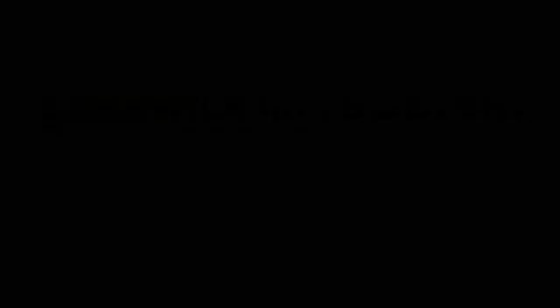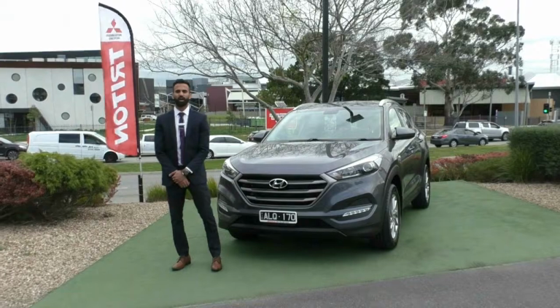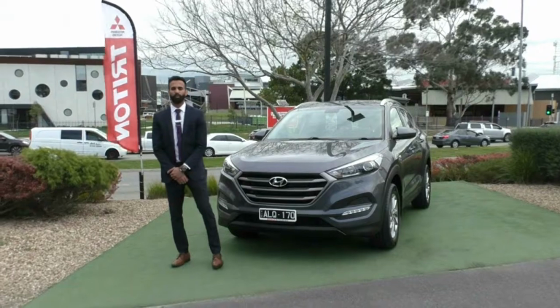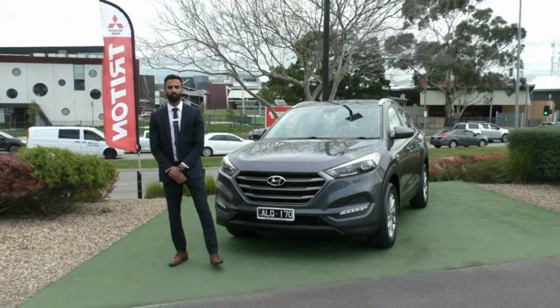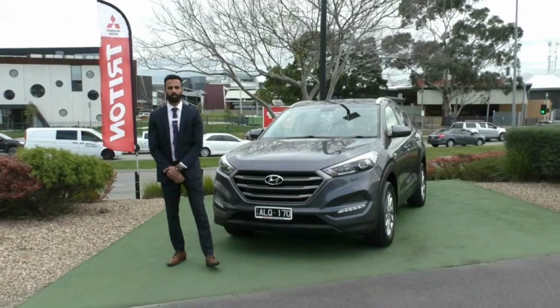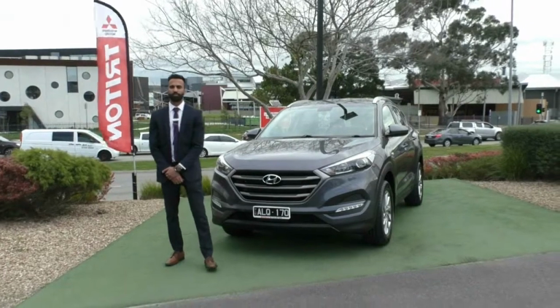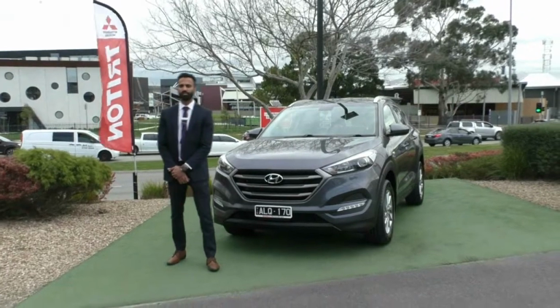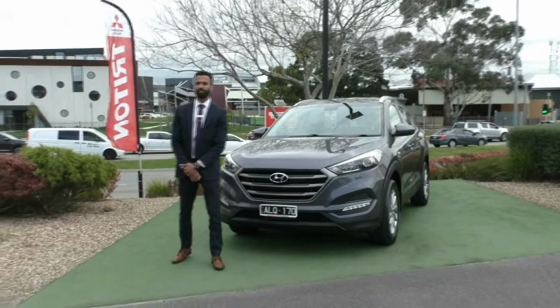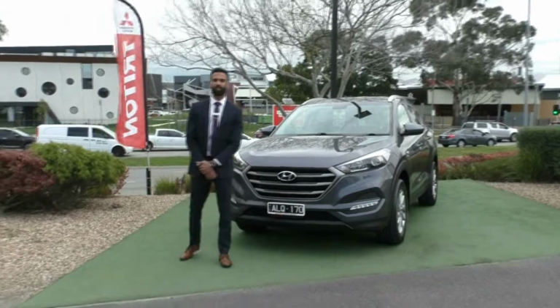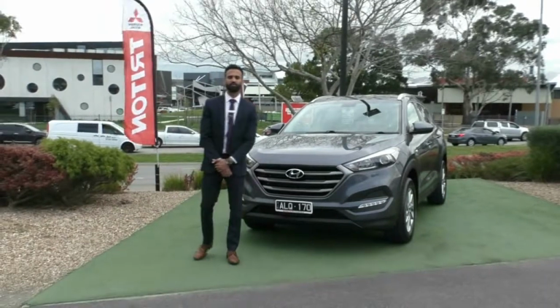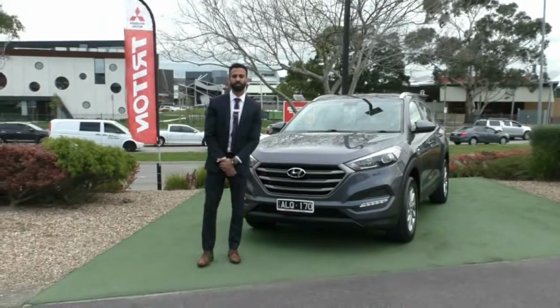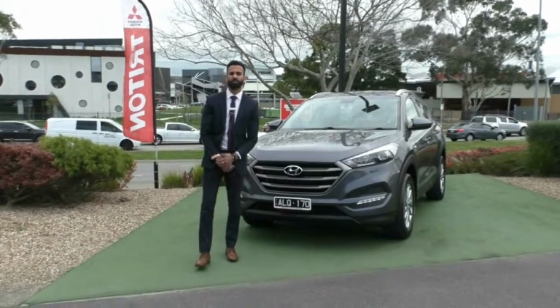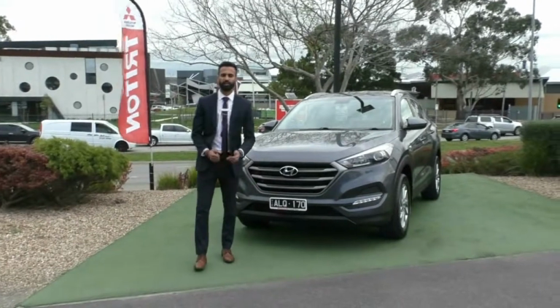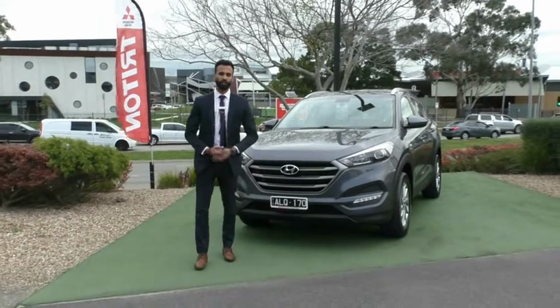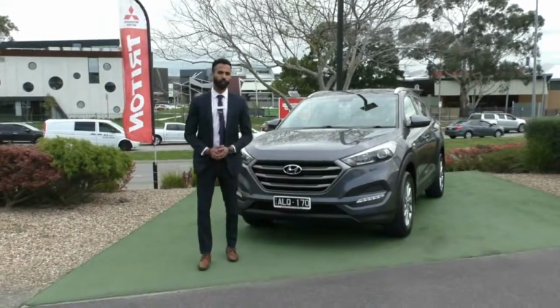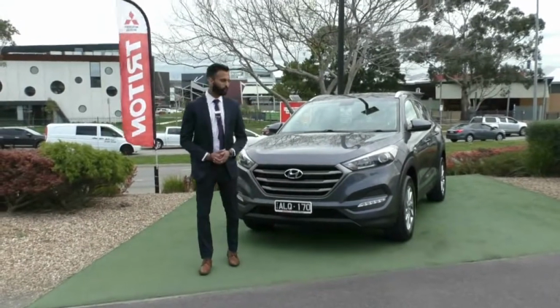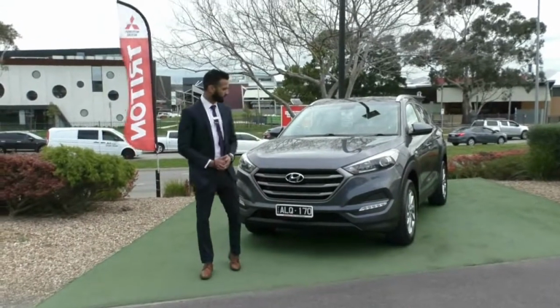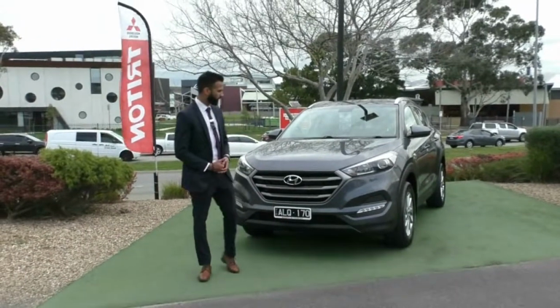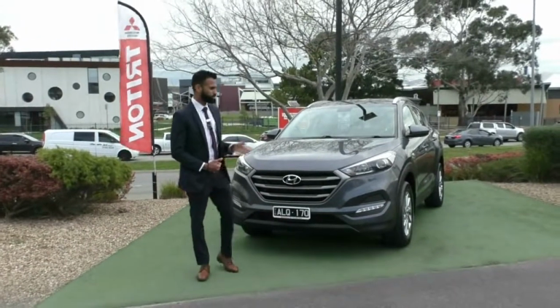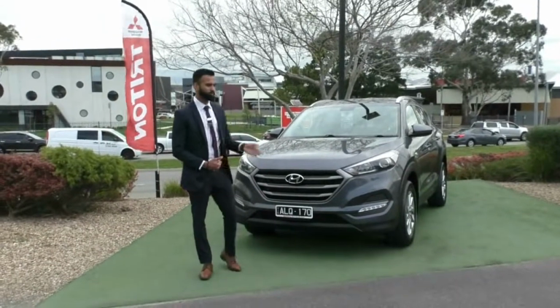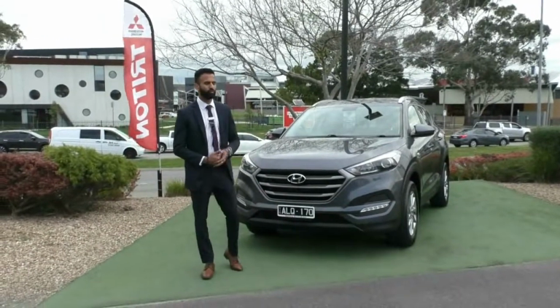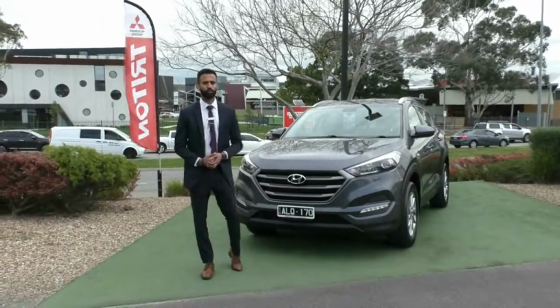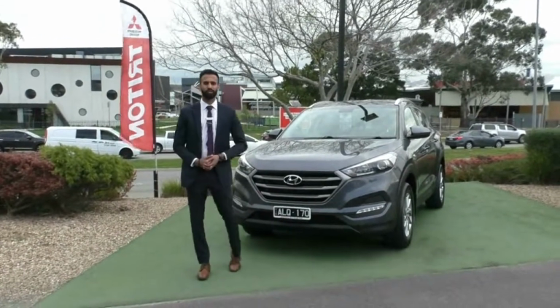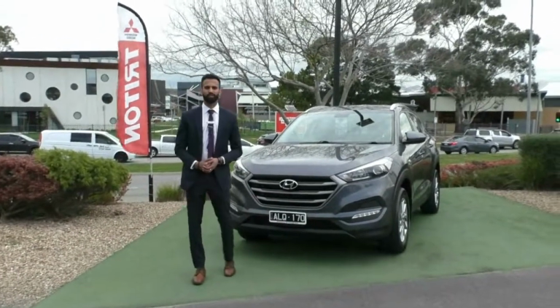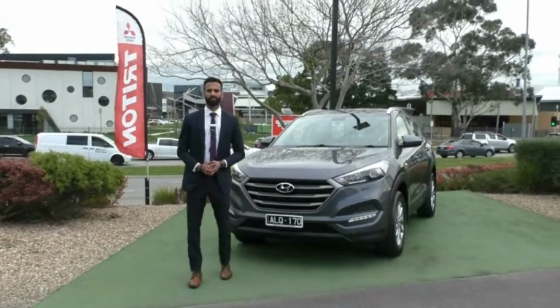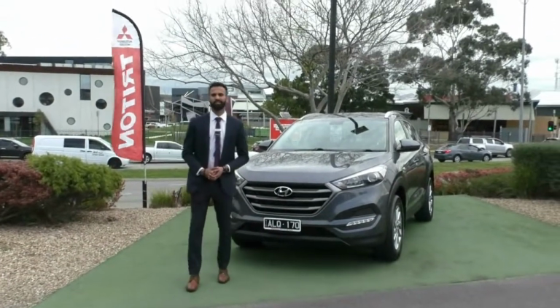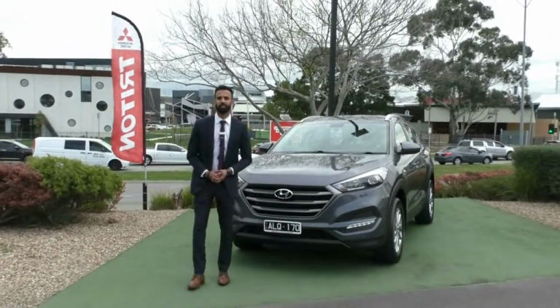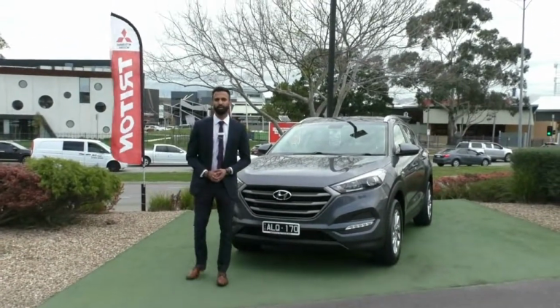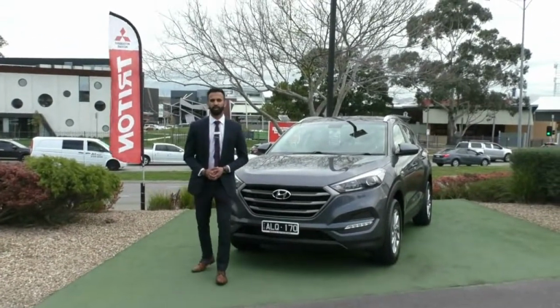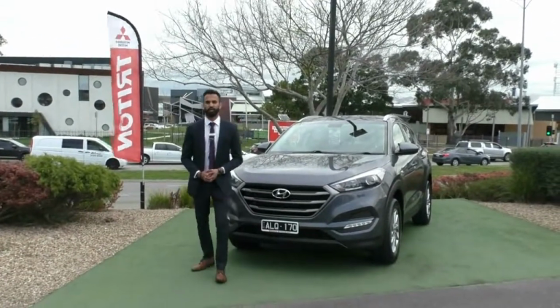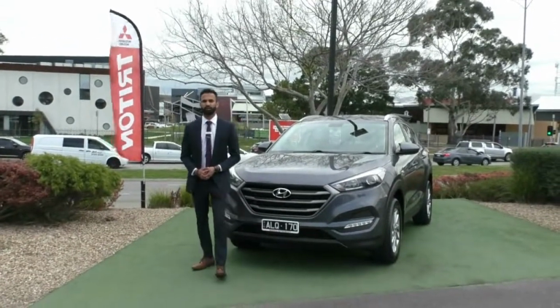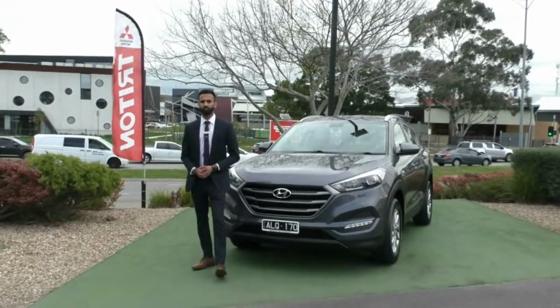Hi, welcome to Eric Mitsubishi. My name's Josh, and today we're doing a walk-around video on this beautiful 2016 Hyundai Tucson.